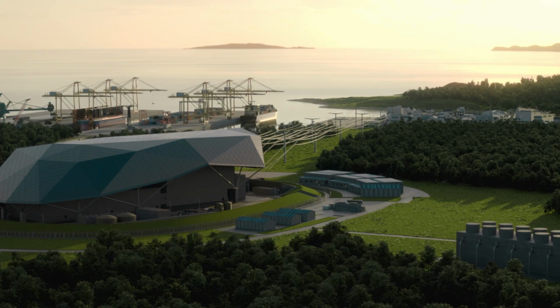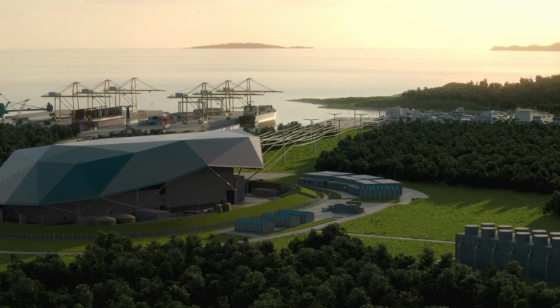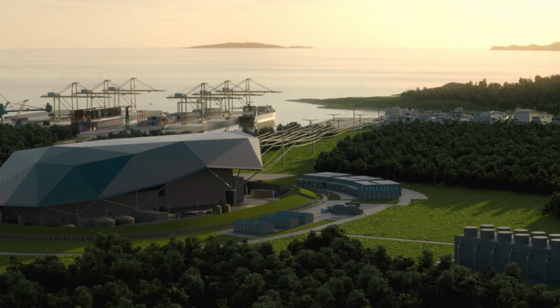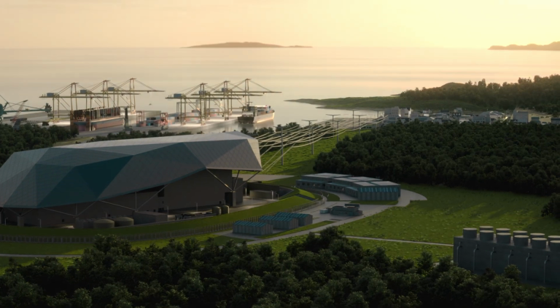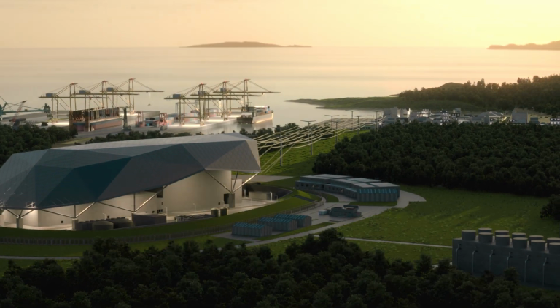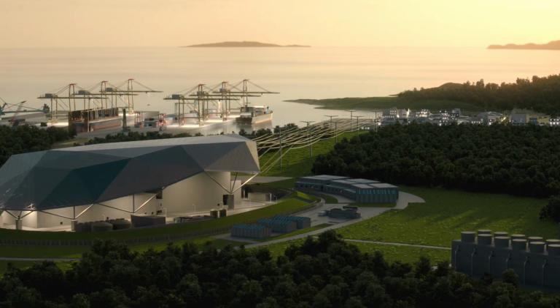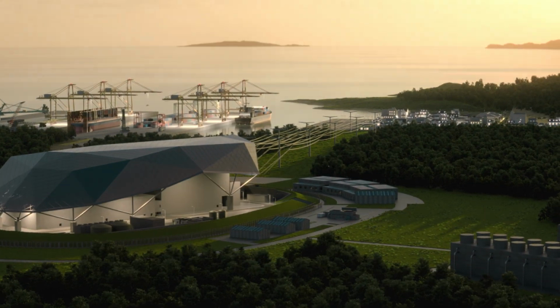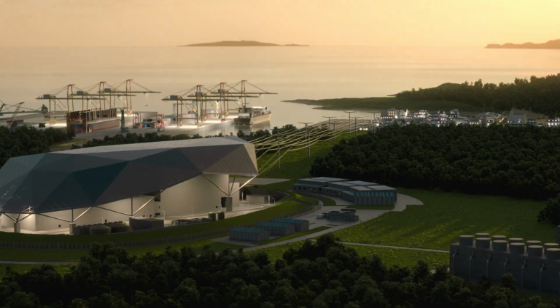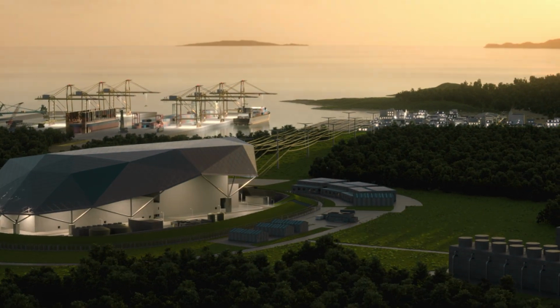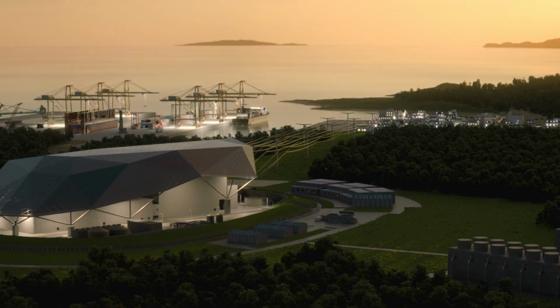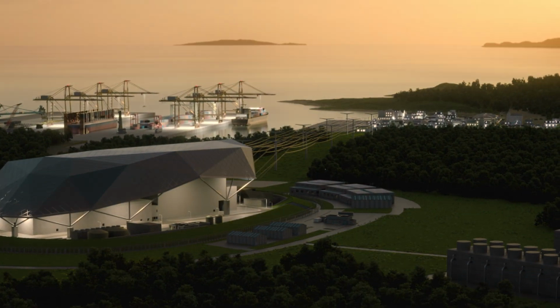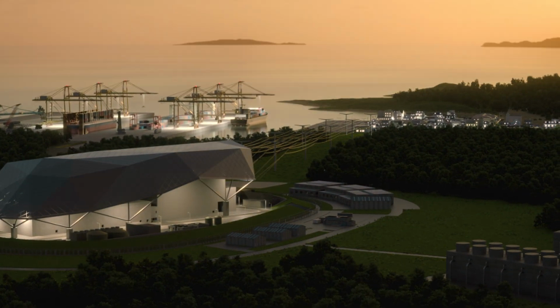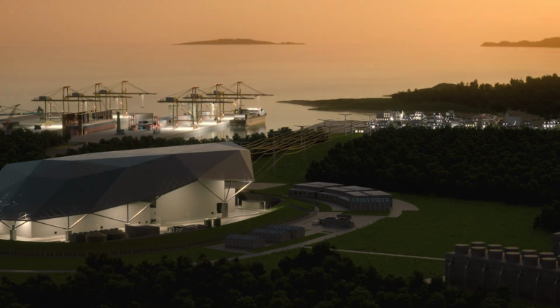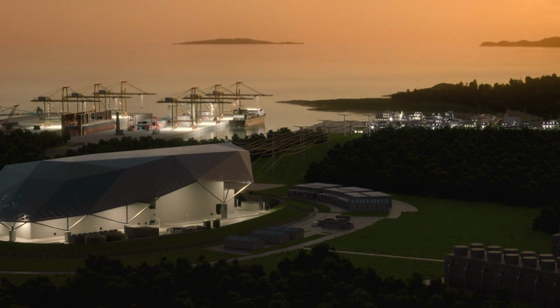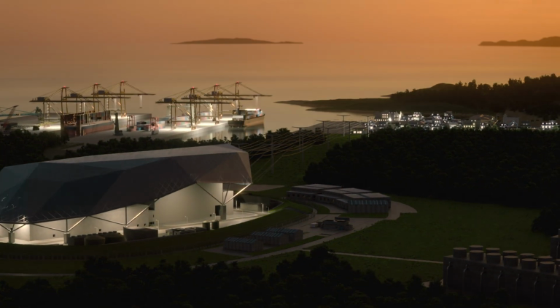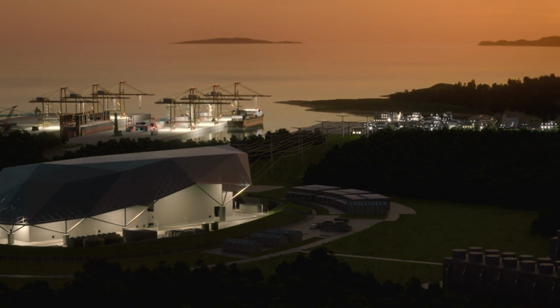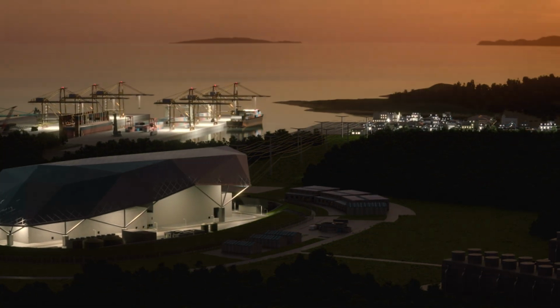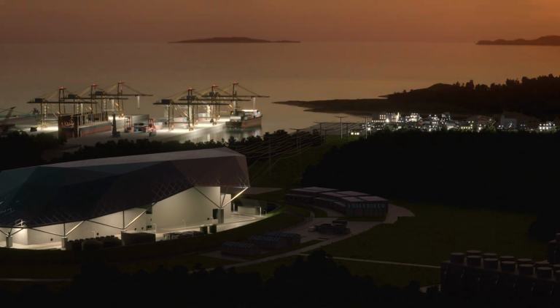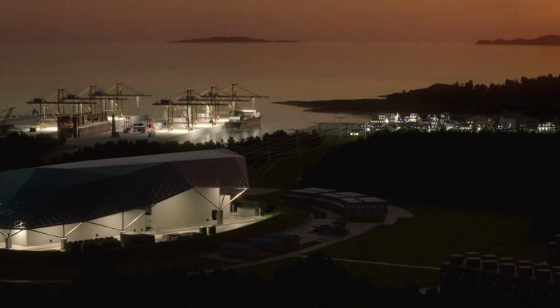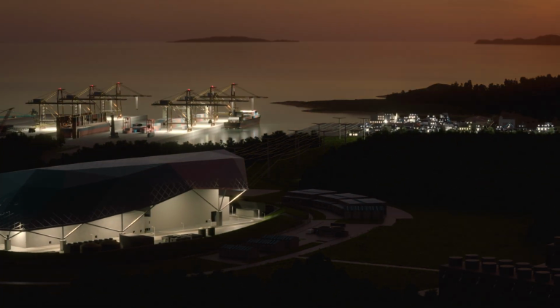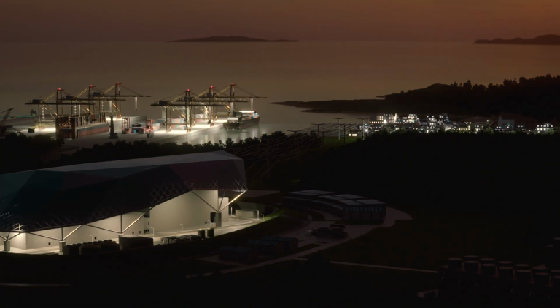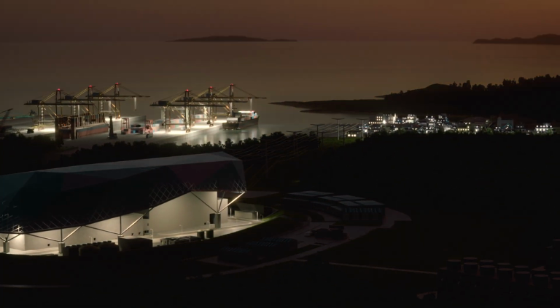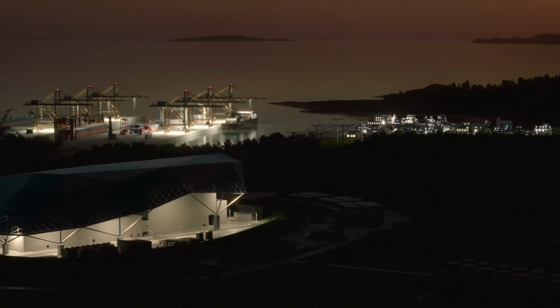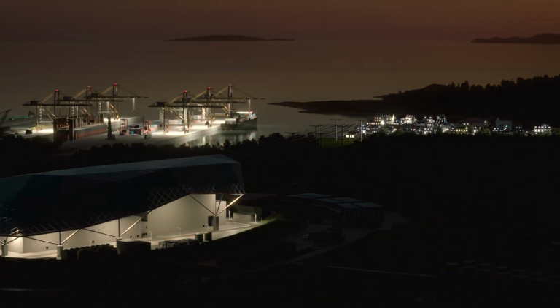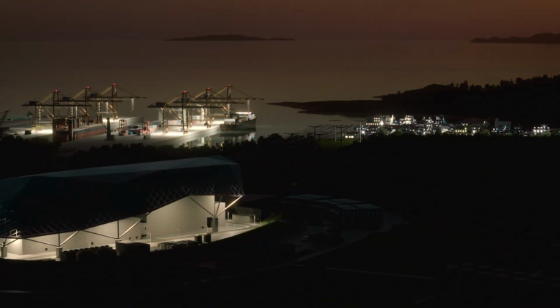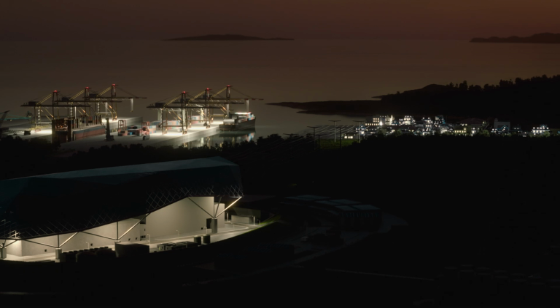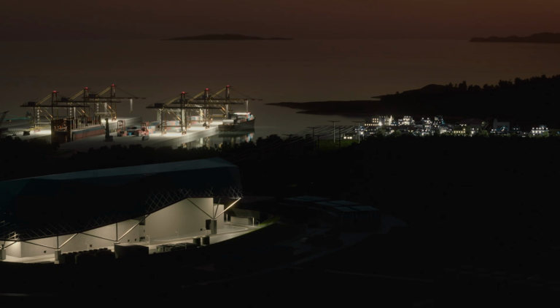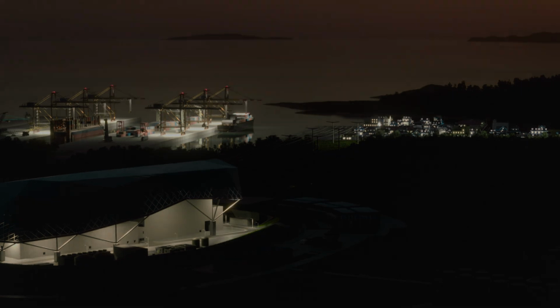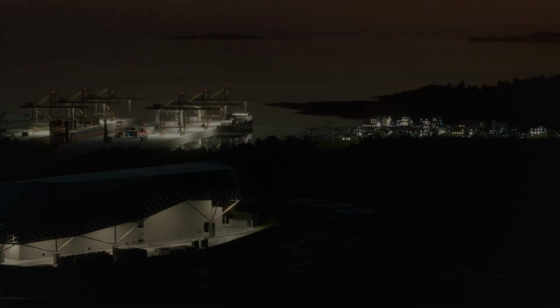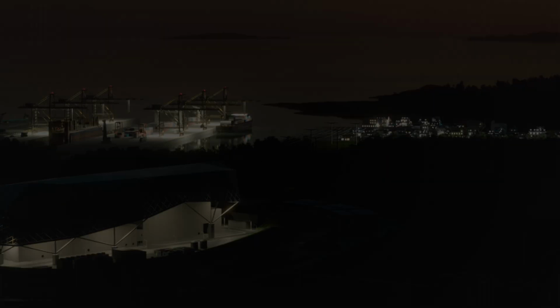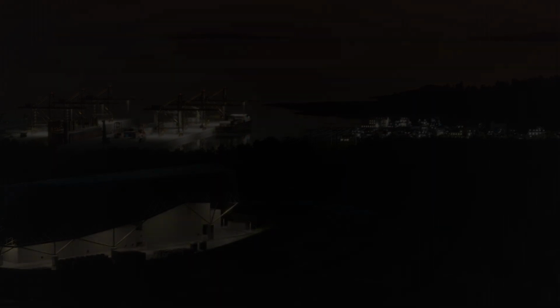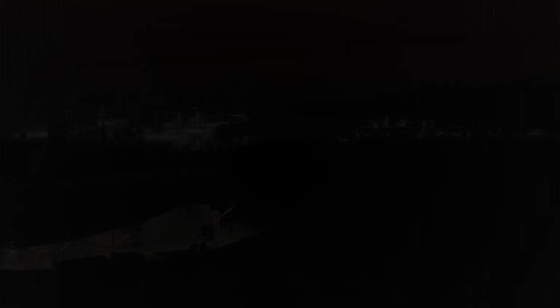Rolls-Royce SMR. Providing clean, affordable energy for all.